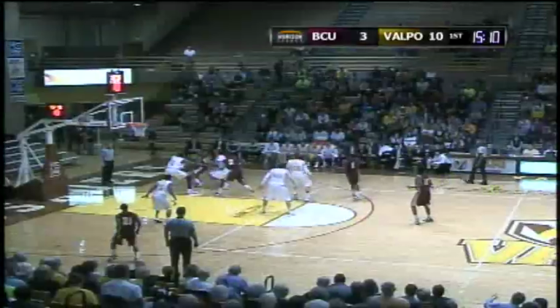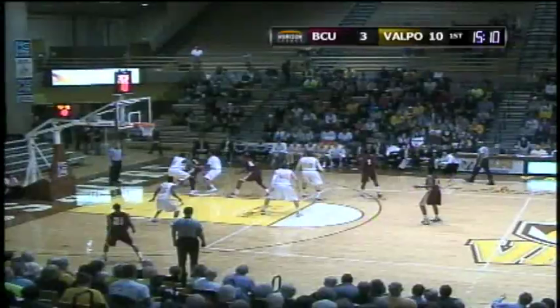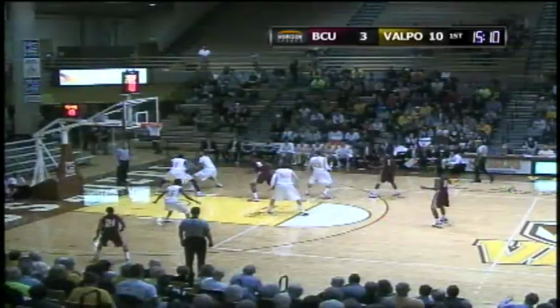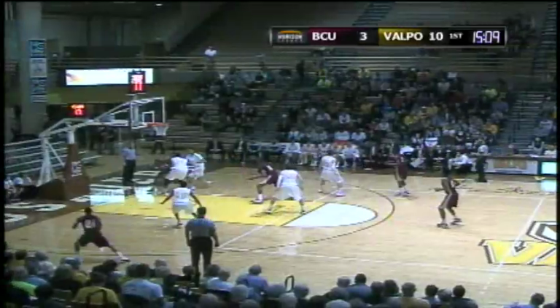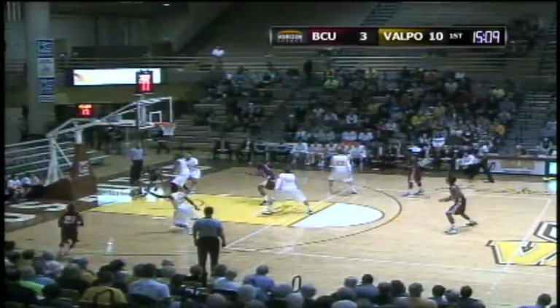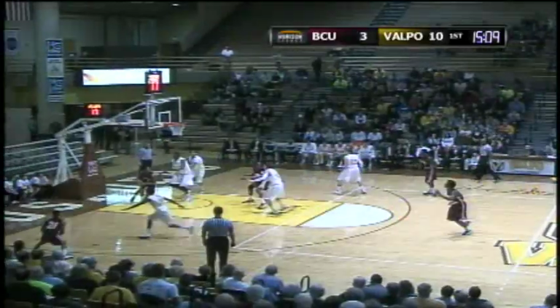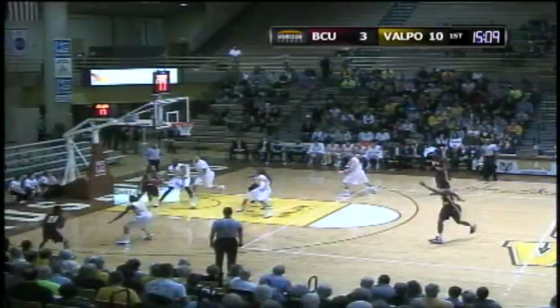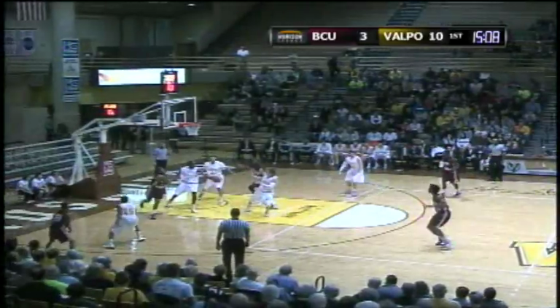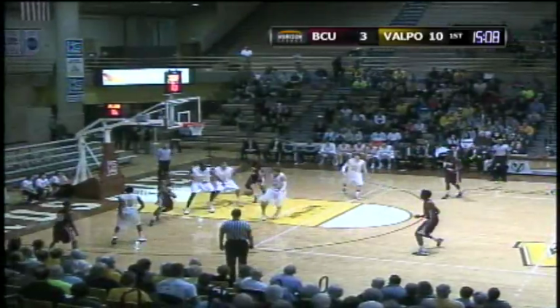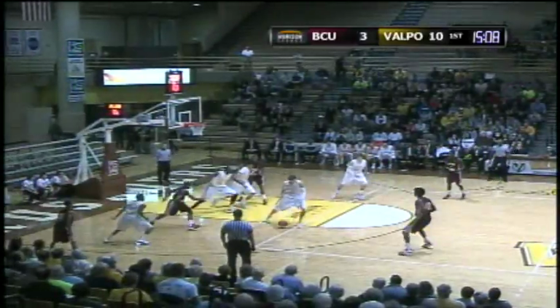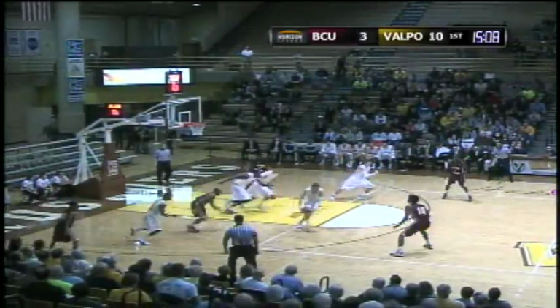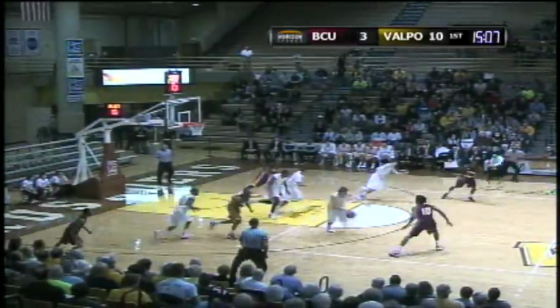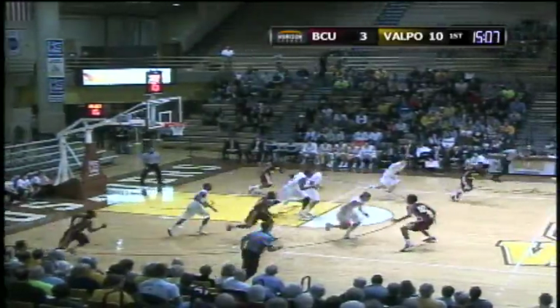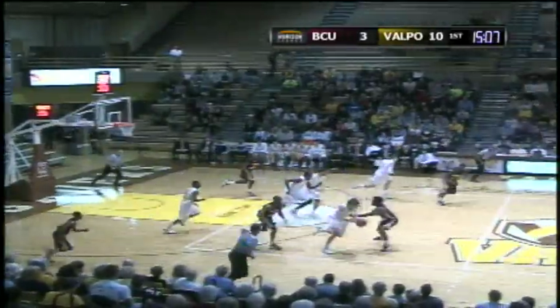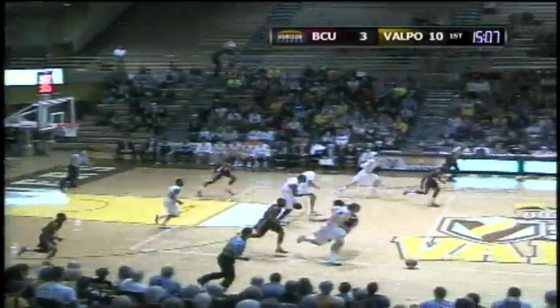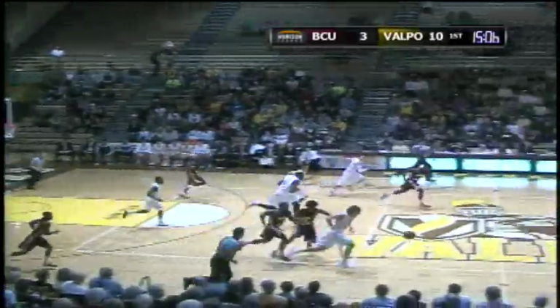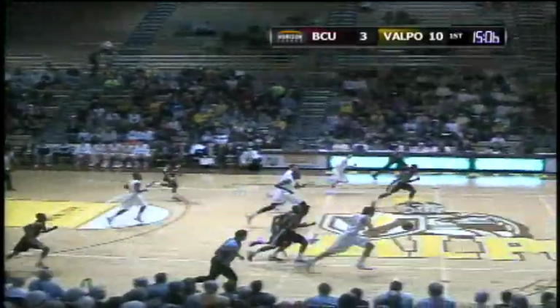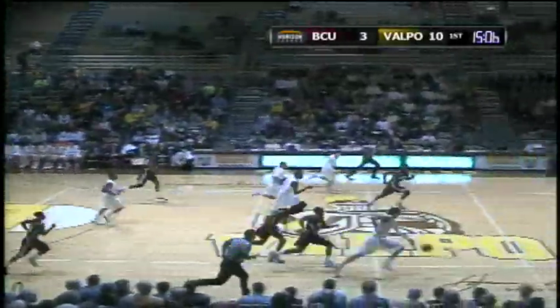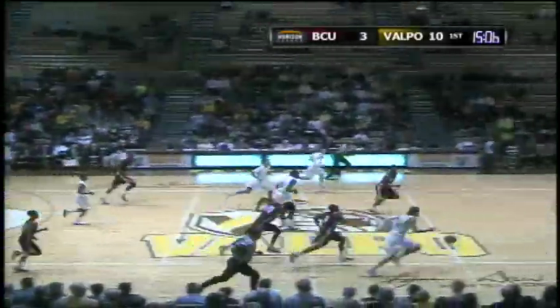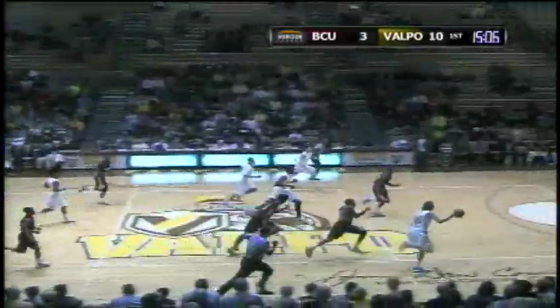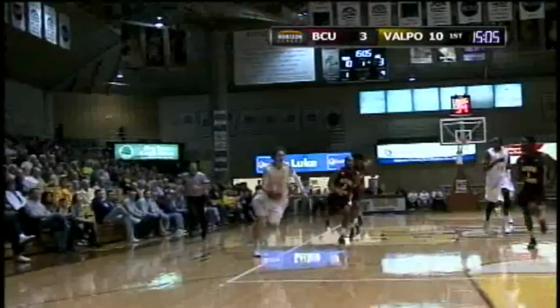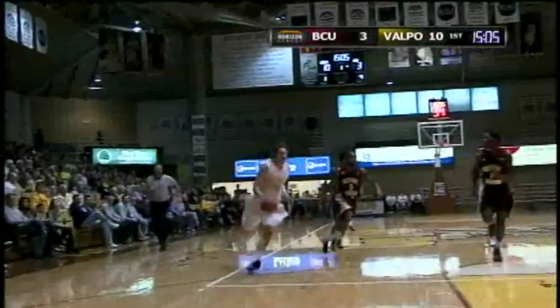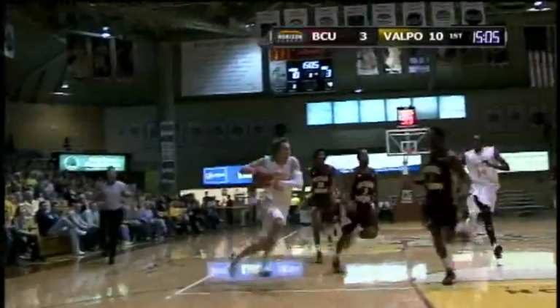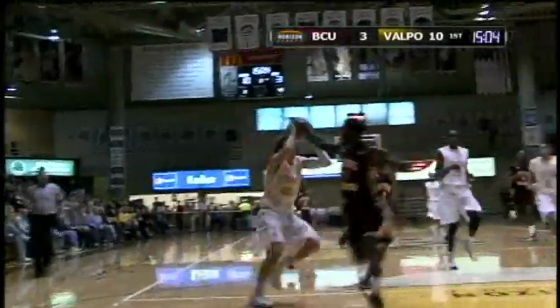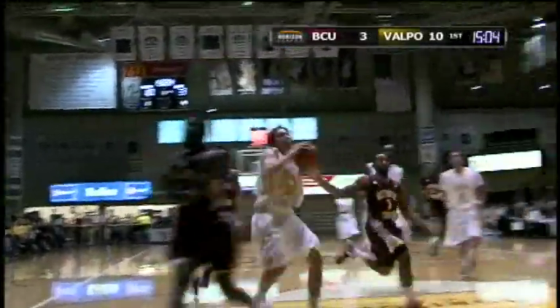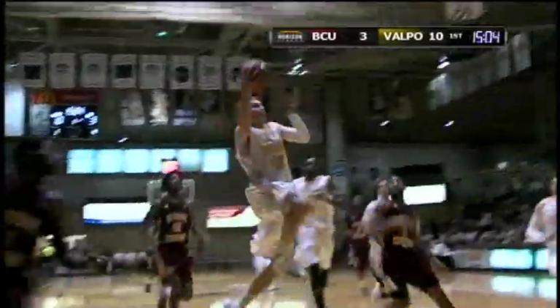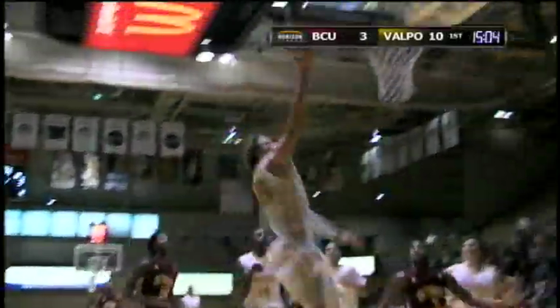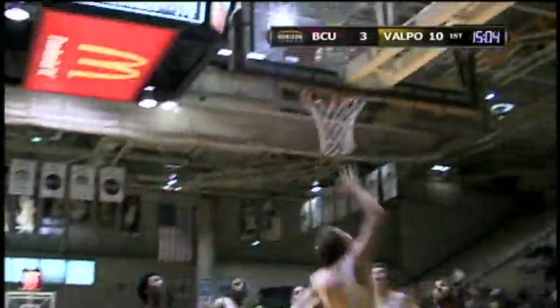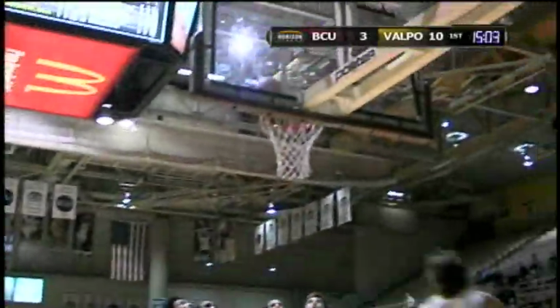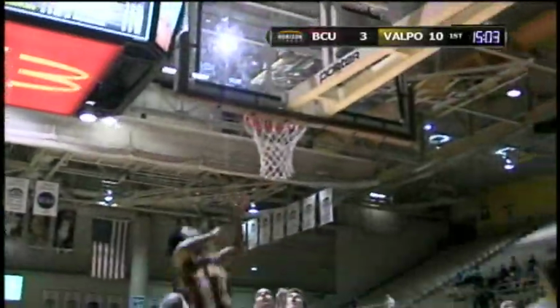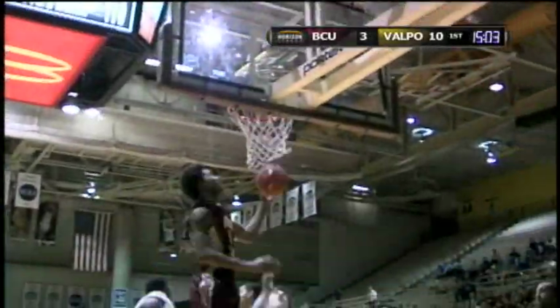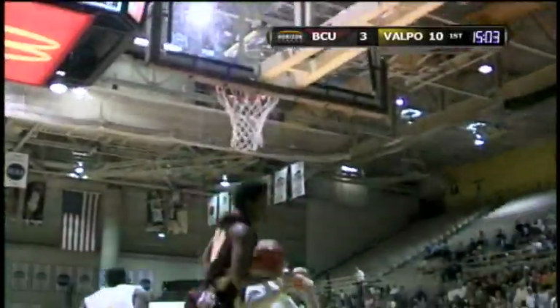Puts it on the floor, dribbles all the way underneath the basket. Brokhoff's got a steal and here comes Ryan Brokhoff back. He's going to drive to the basket, light it up and in.